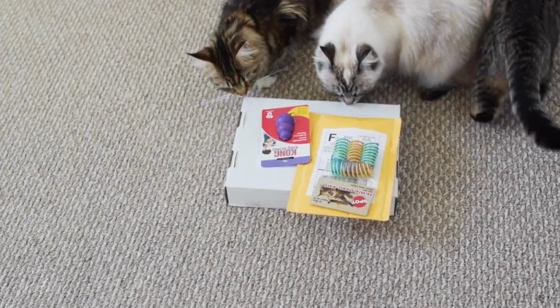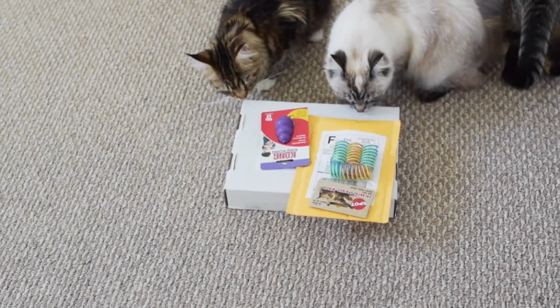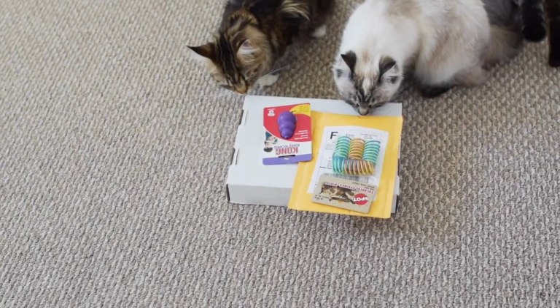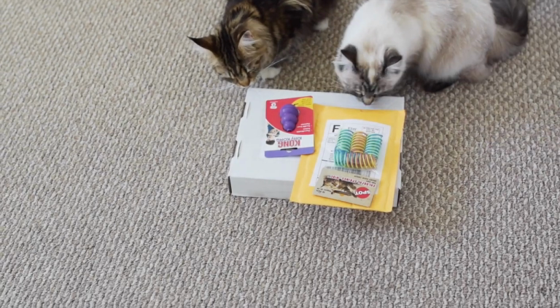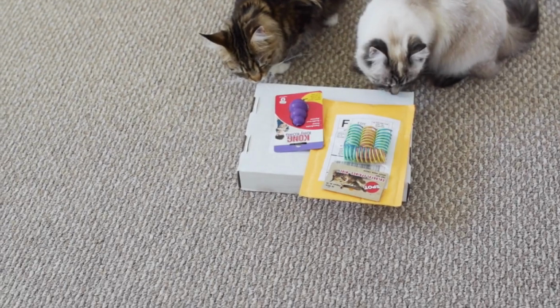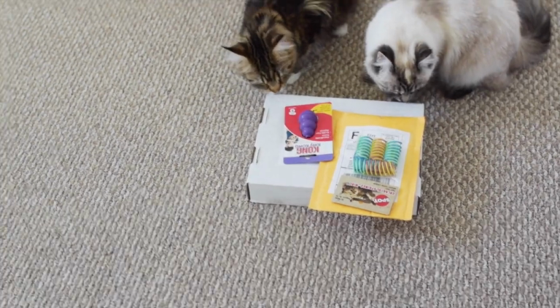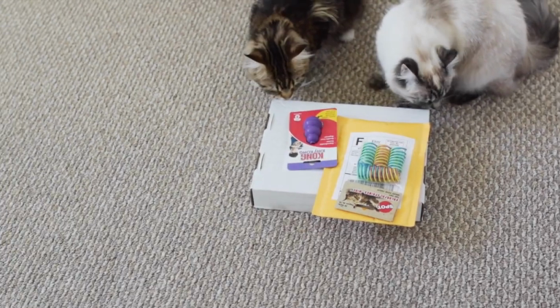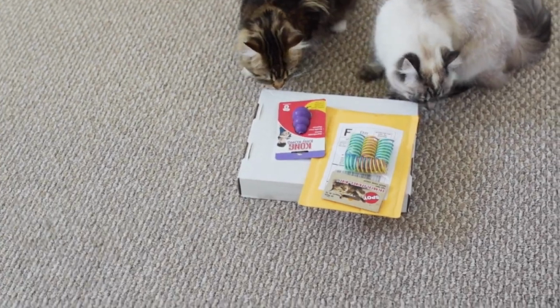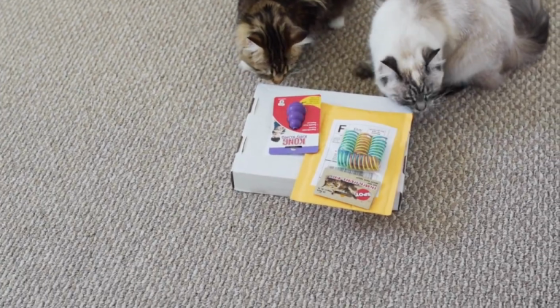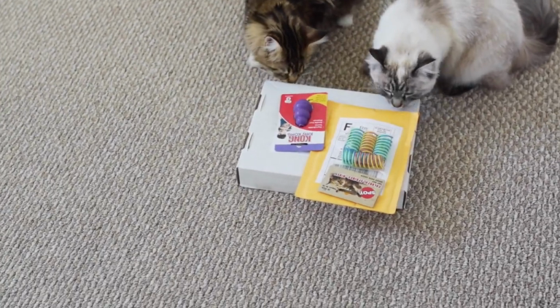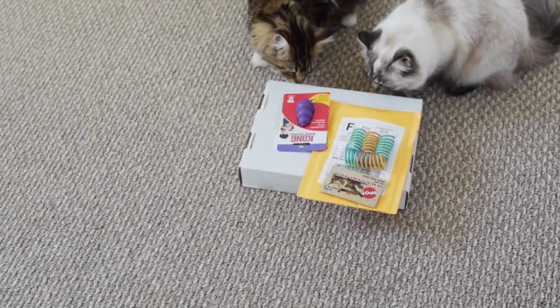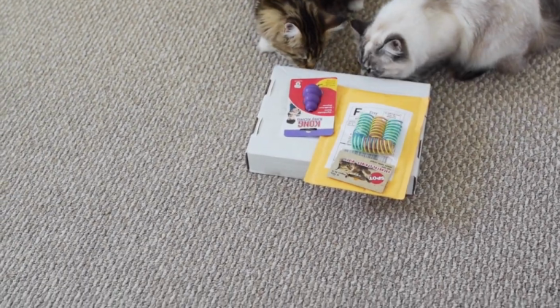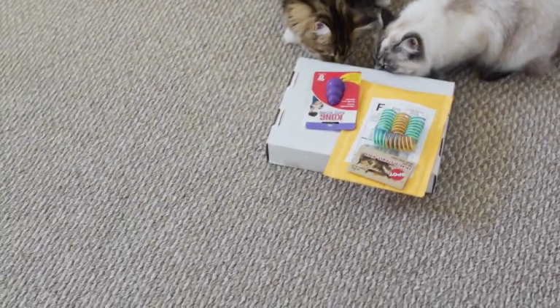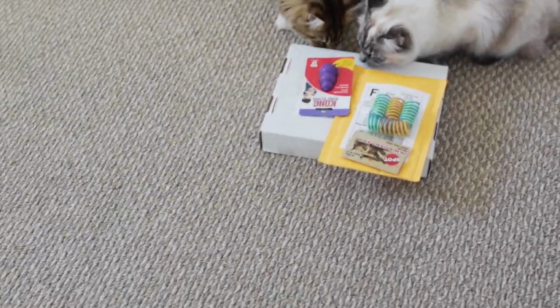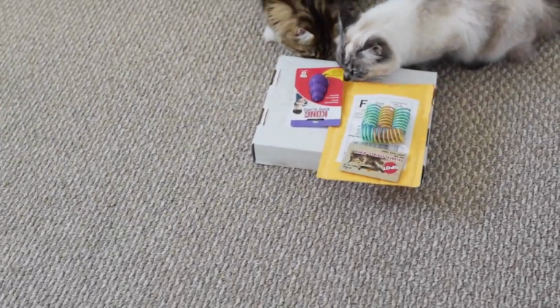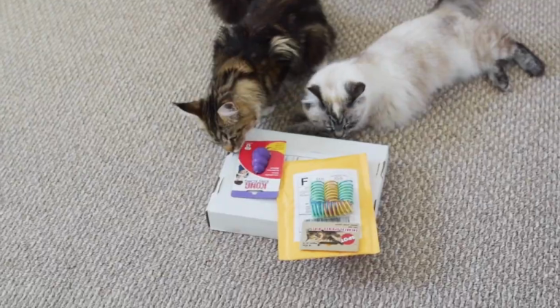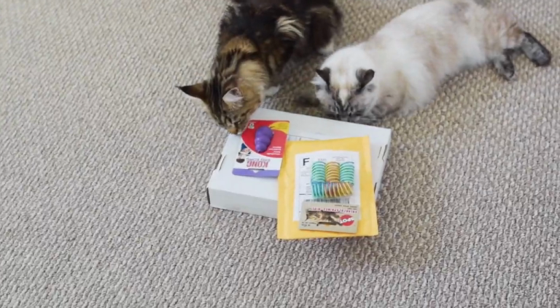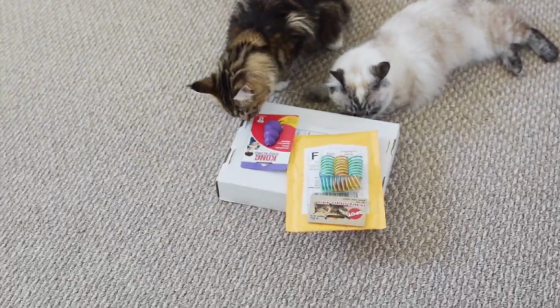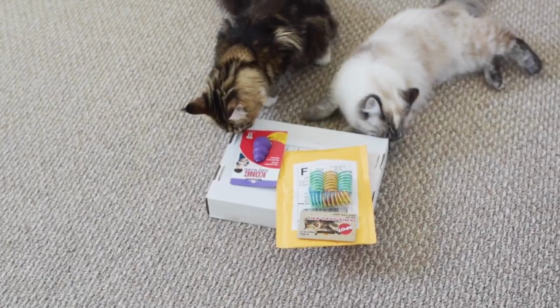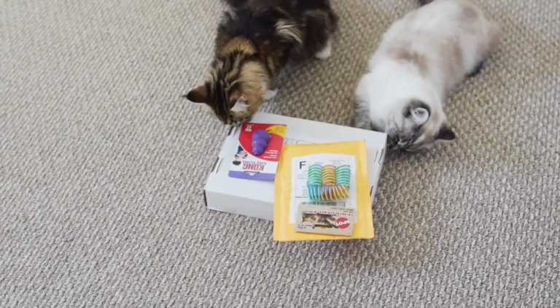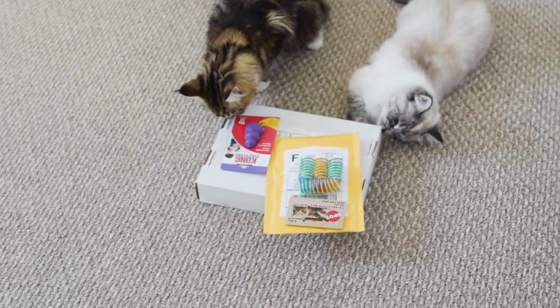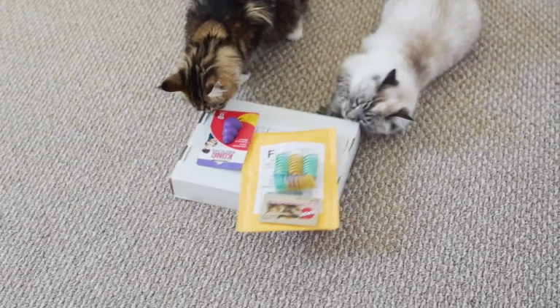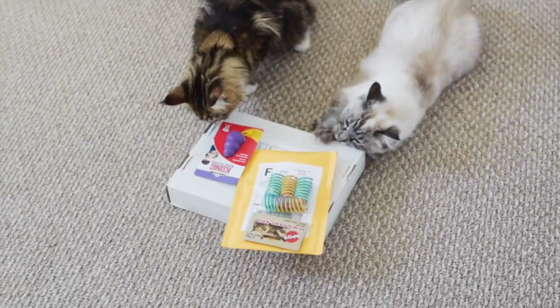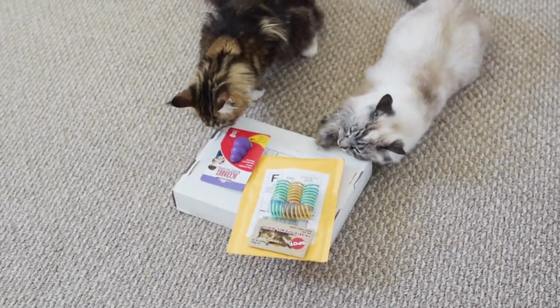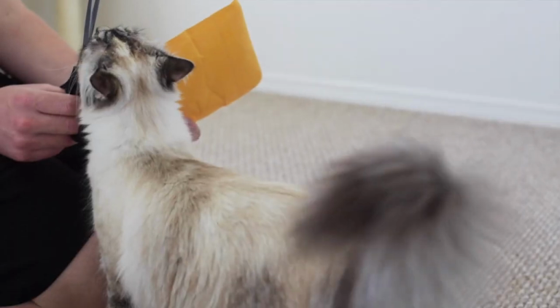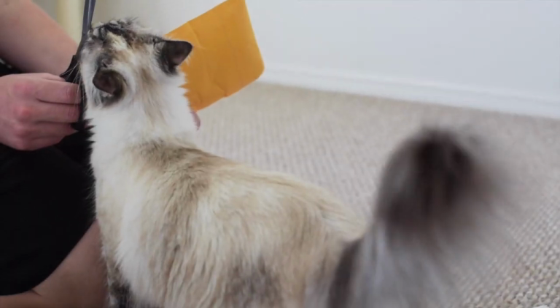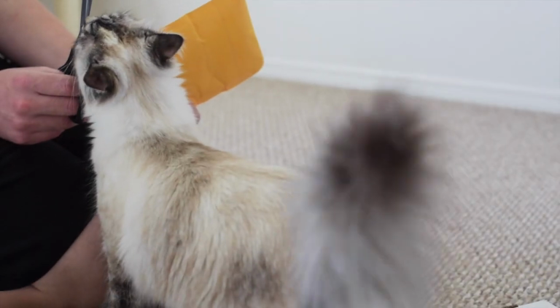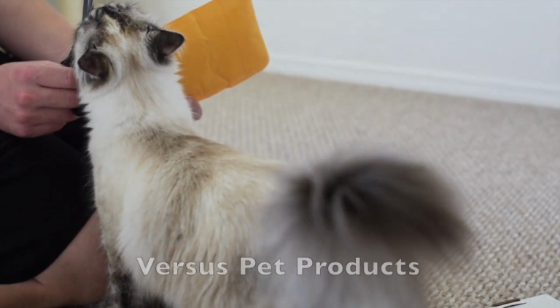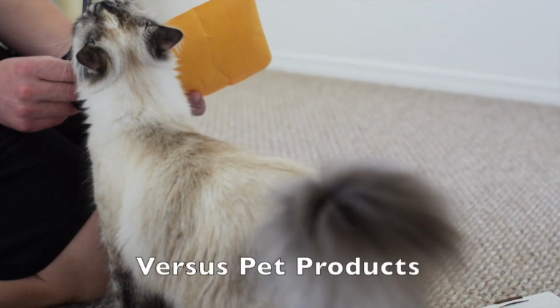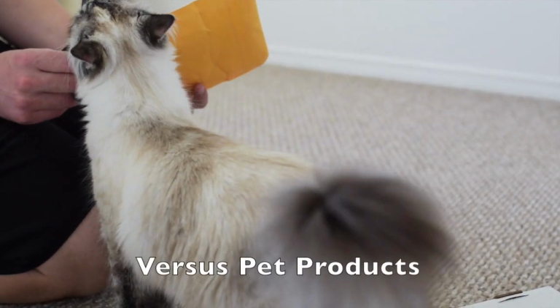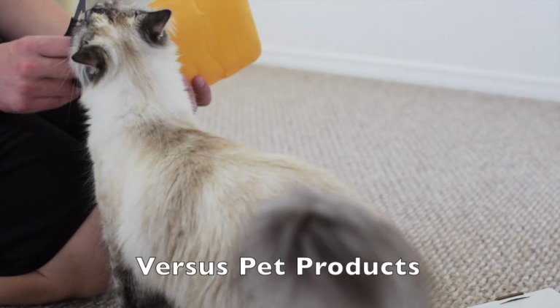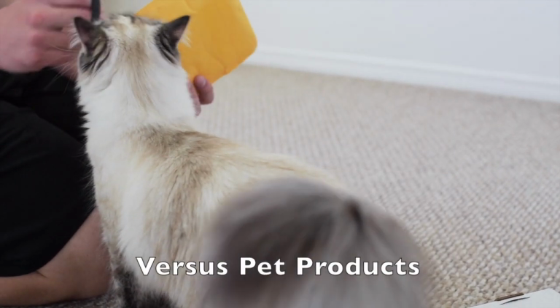Hello everyone. We got some stuff today for the cats and the mail, and we're going to go ahead and open it now. This is from Versus Pet Products.